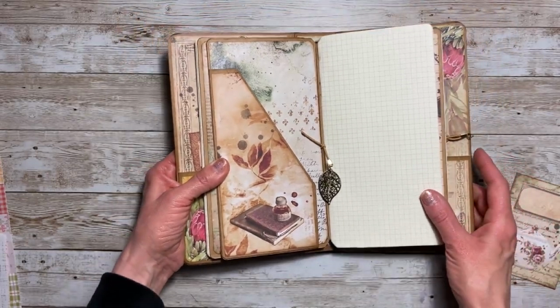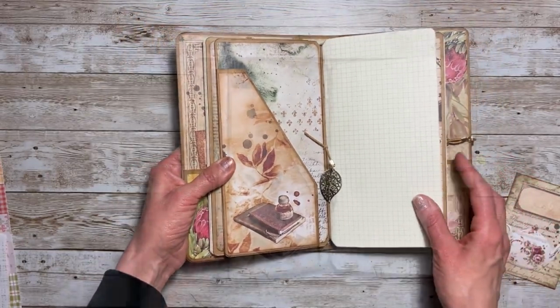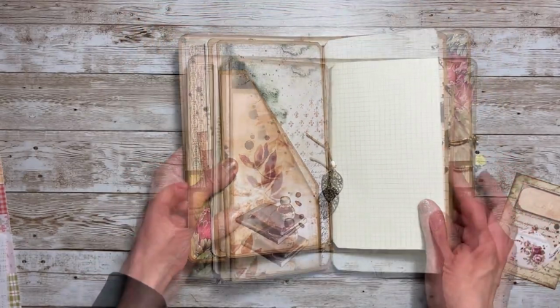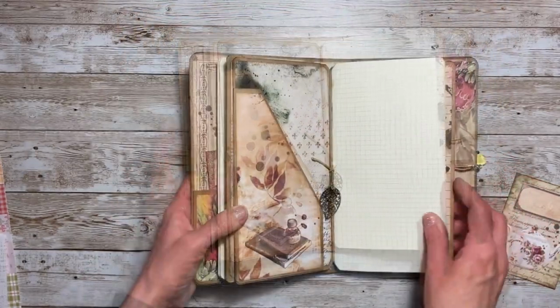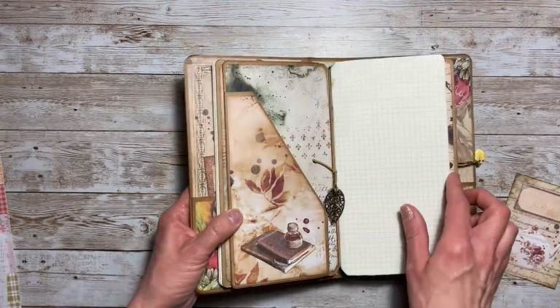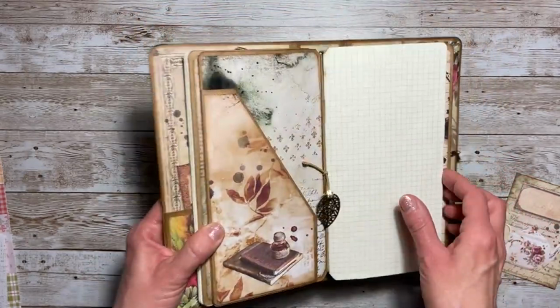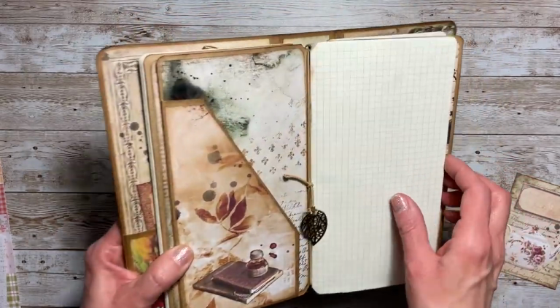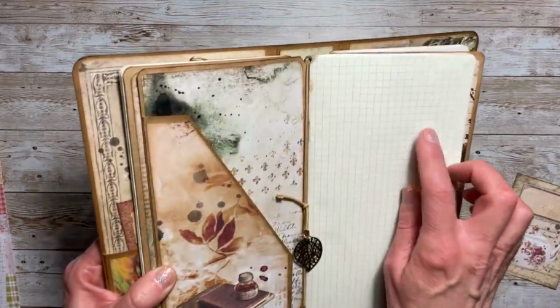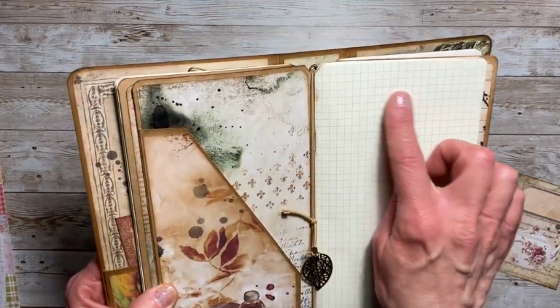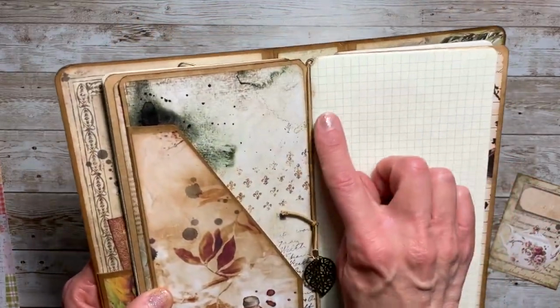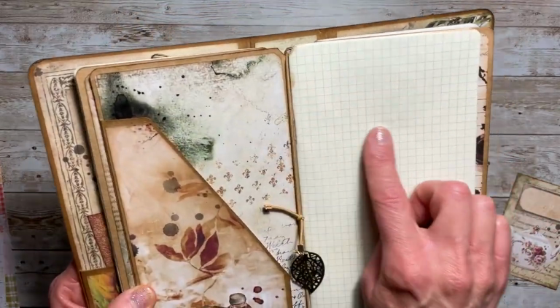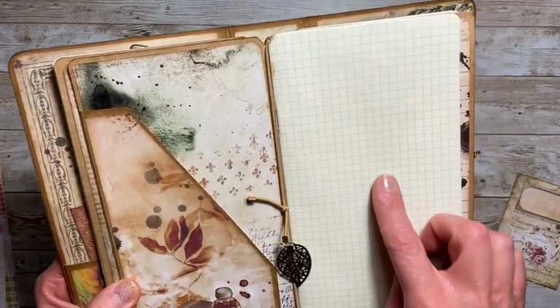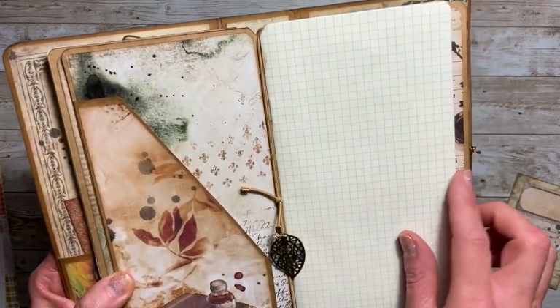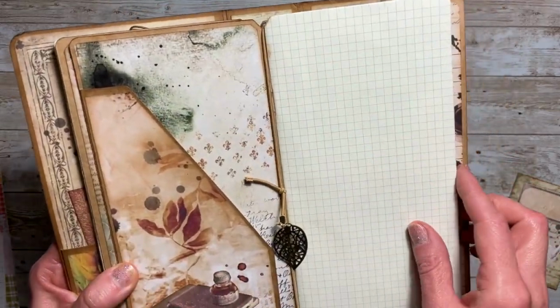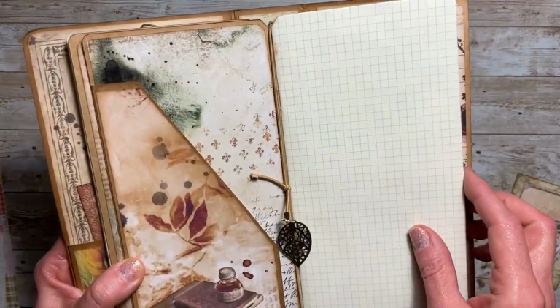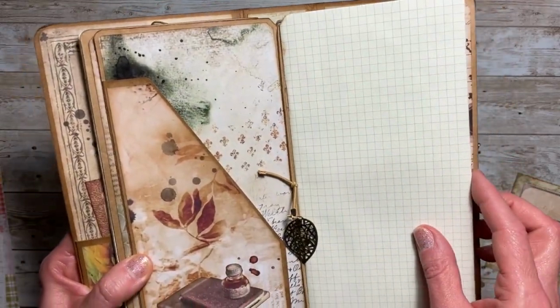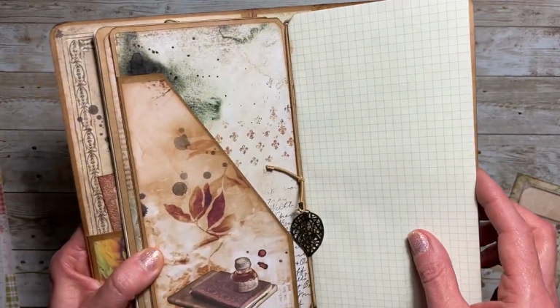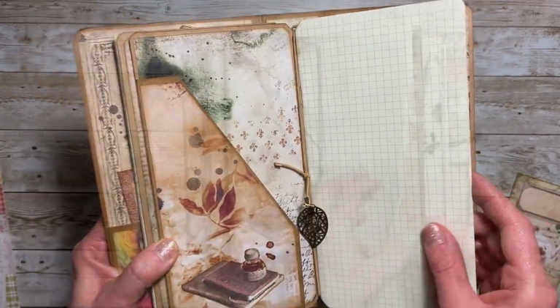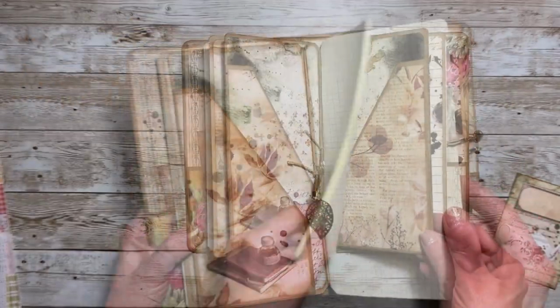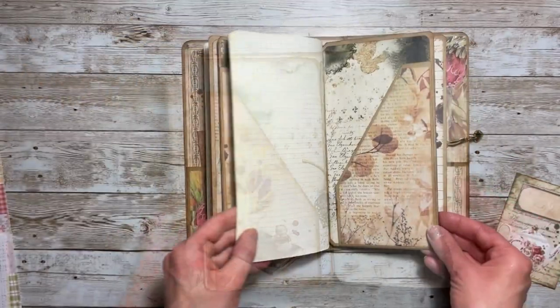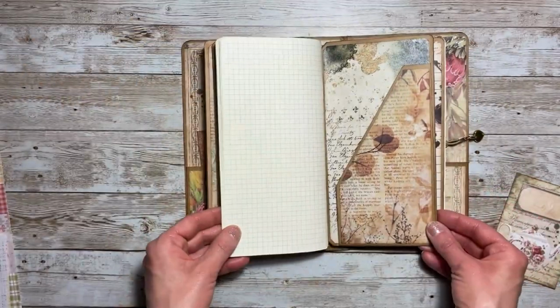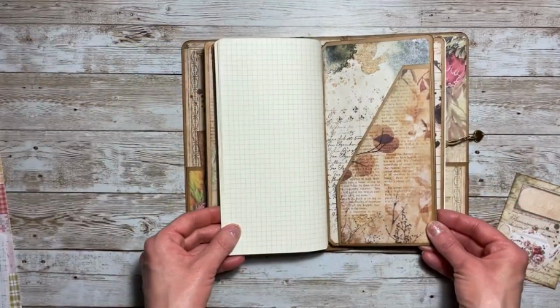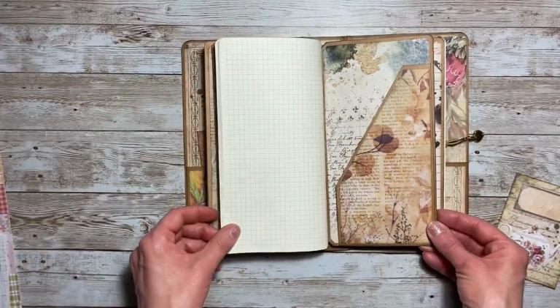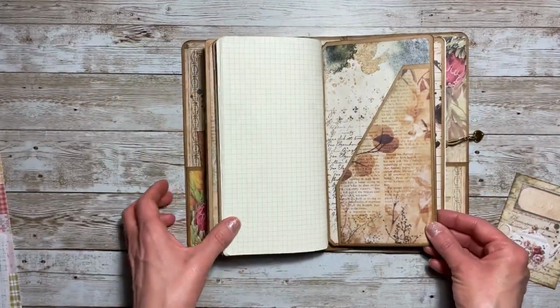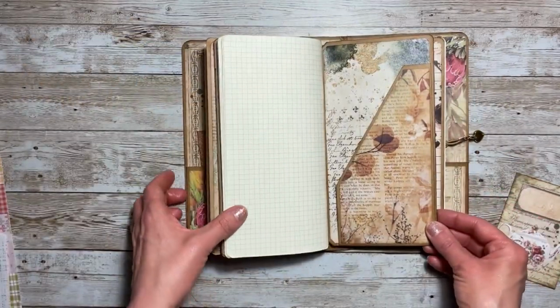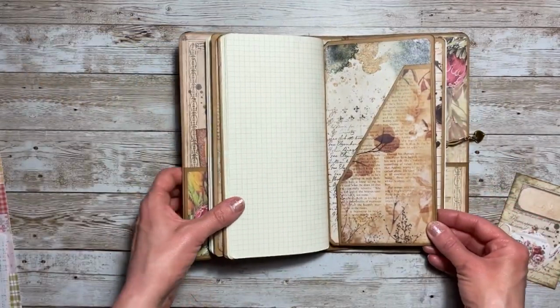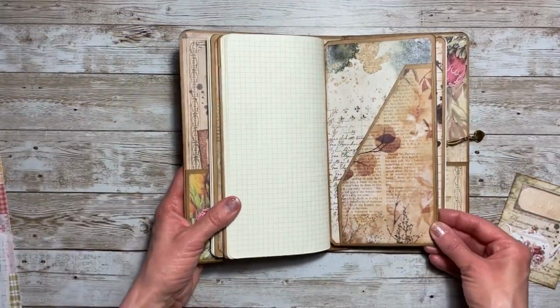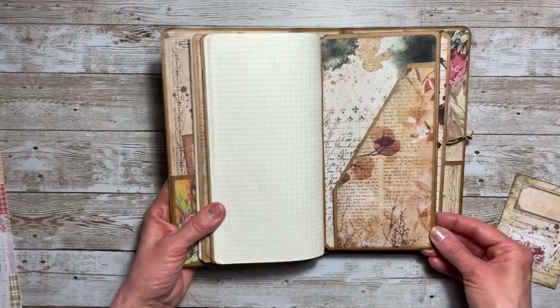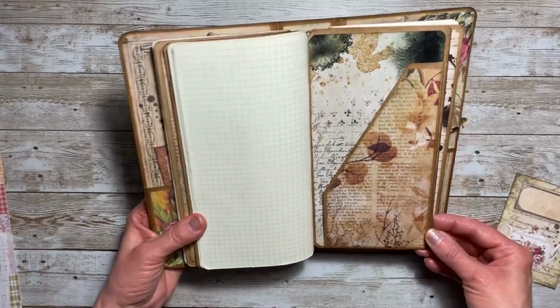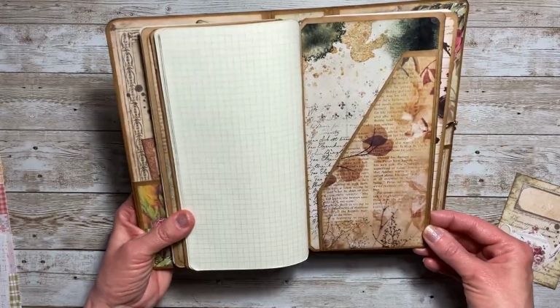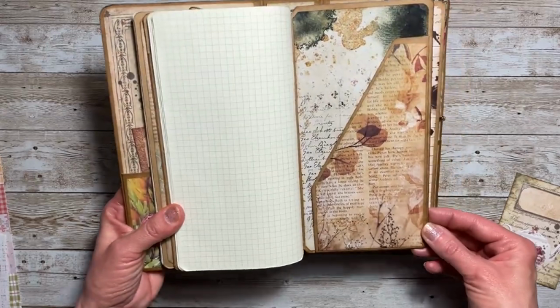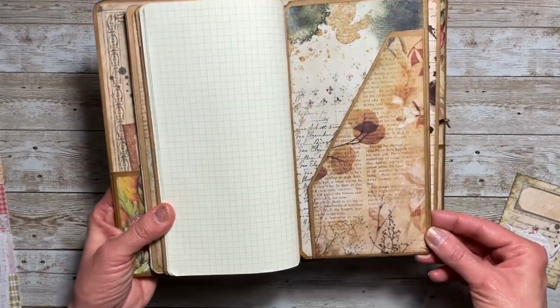For the elastic ends I added a claw hook to both ends, and on this one it had a loop so I included a leaf charm, which I thought went well with the leaves in the paper. In this notebook you have a nice grid.